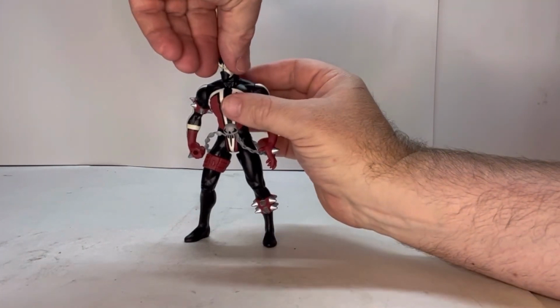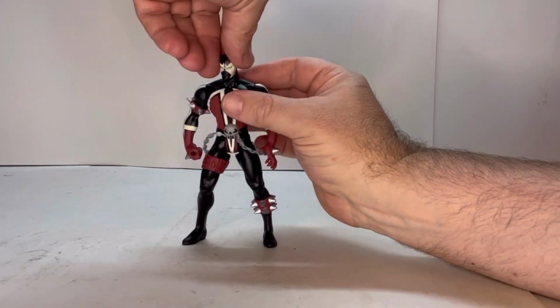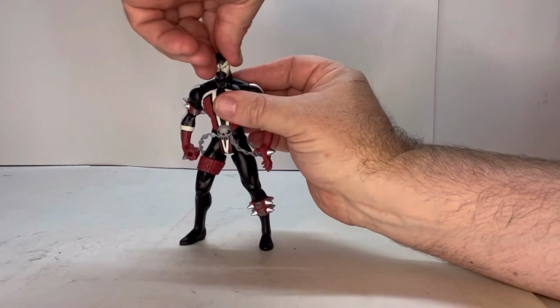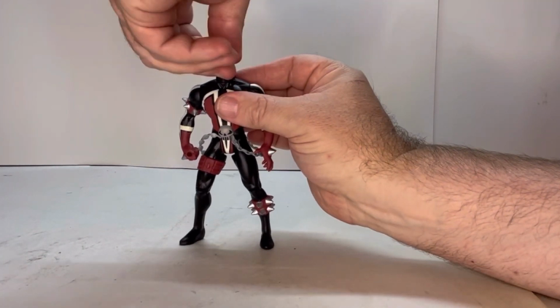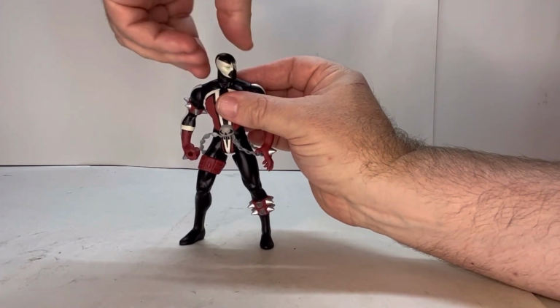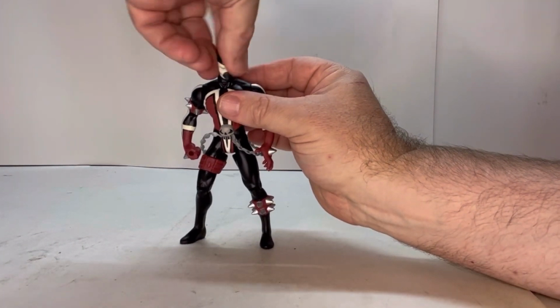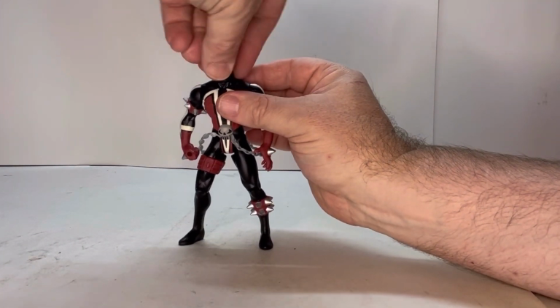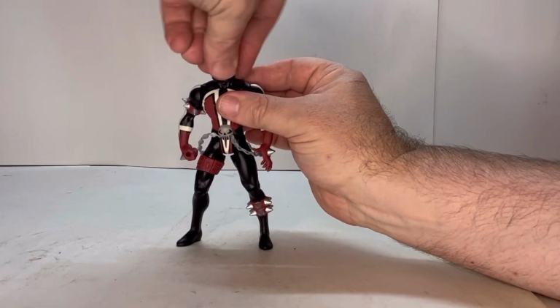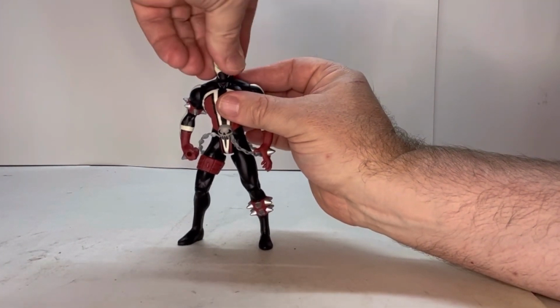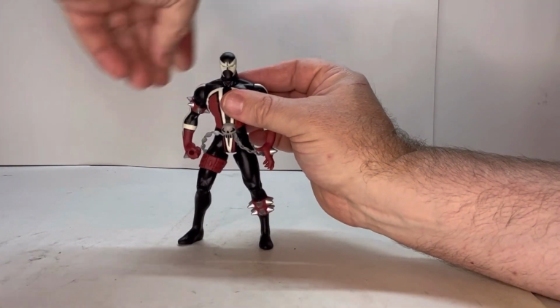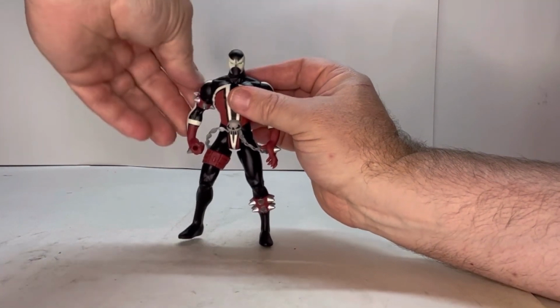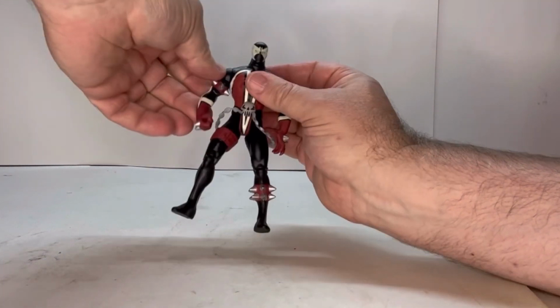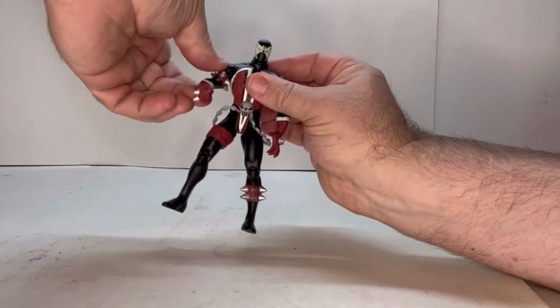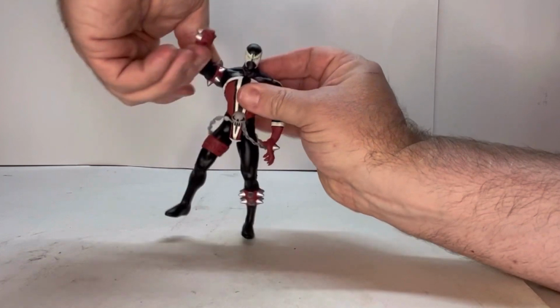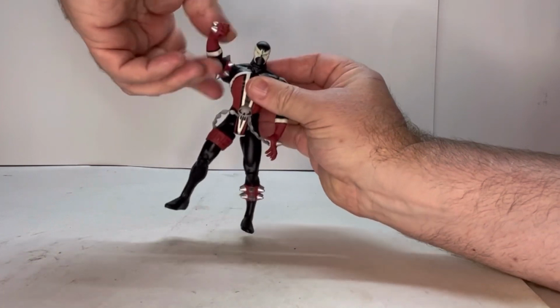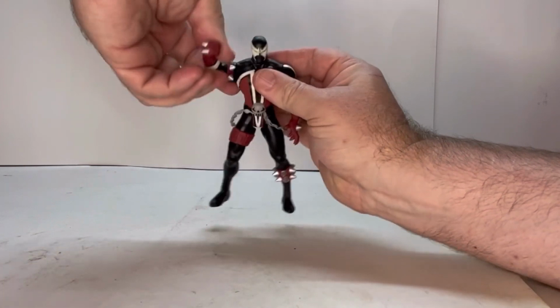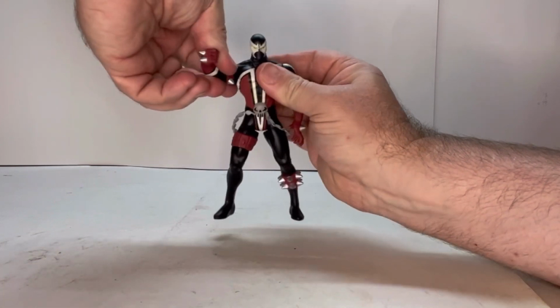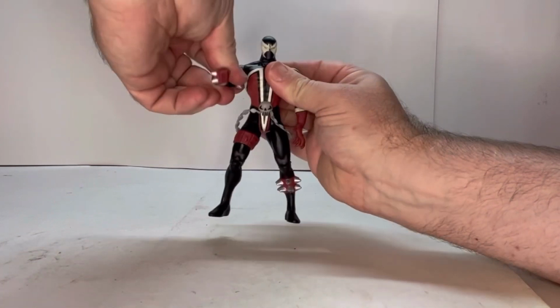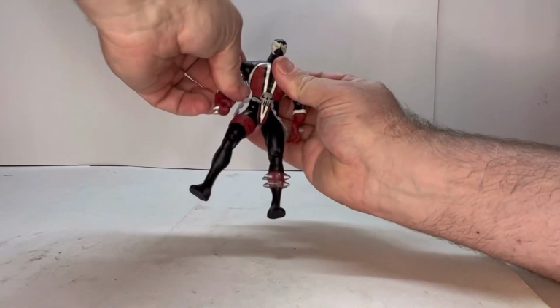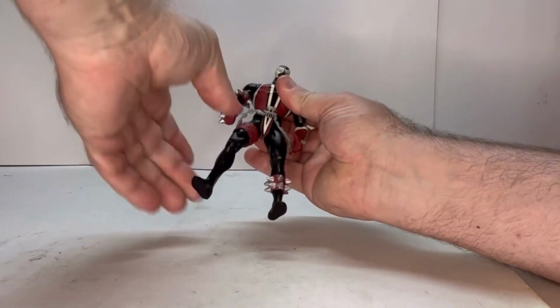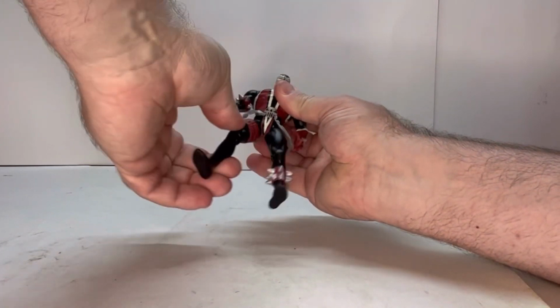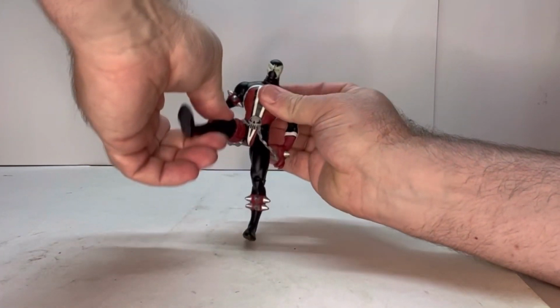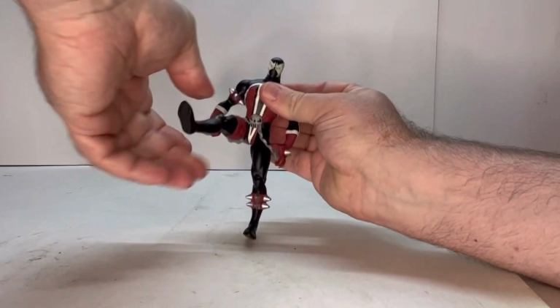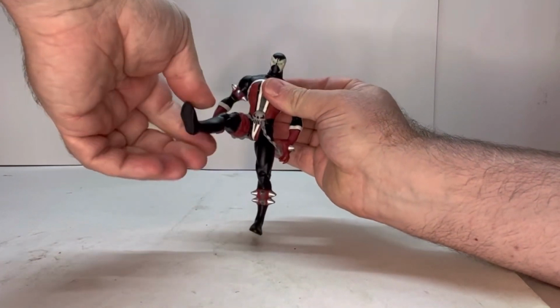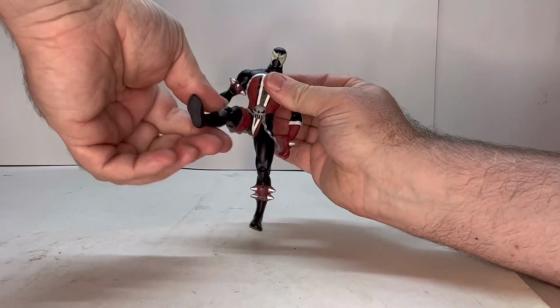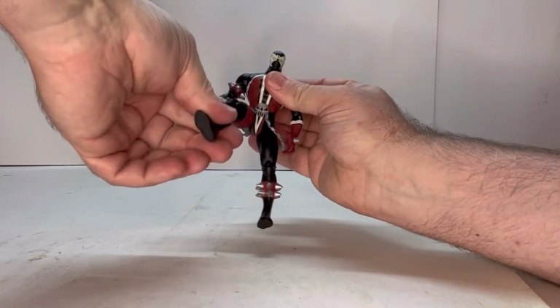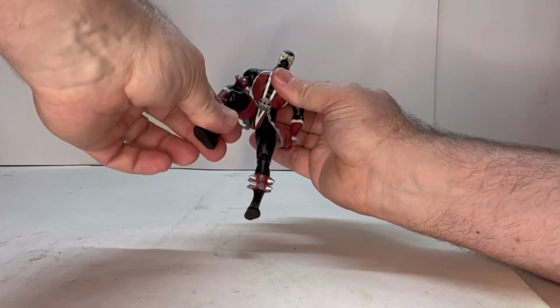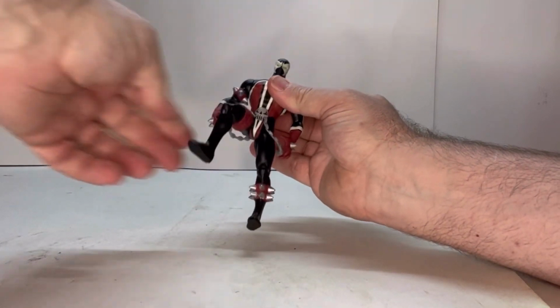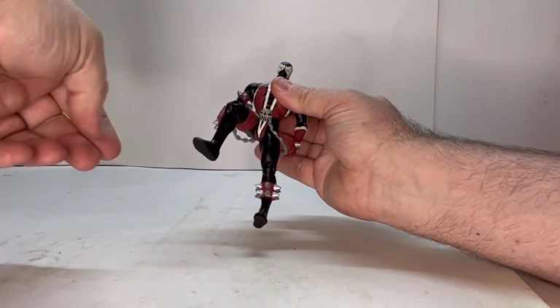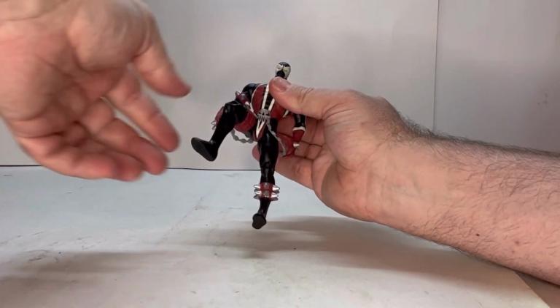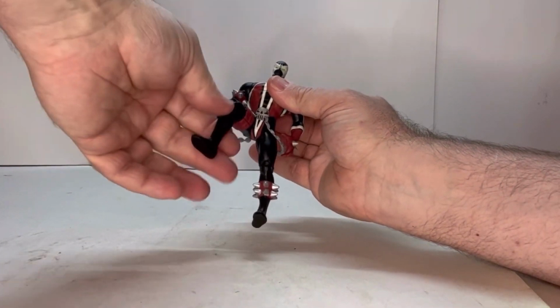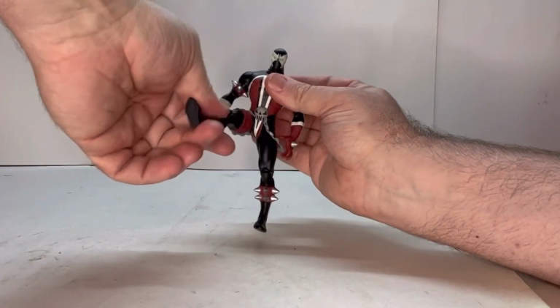He does have a couple points of articulation — the head moves, you've got a shoulder joint, a thigh joint, and a knee joint.